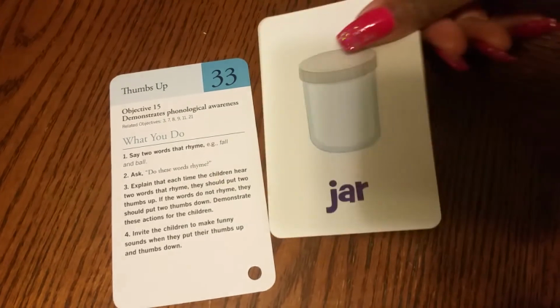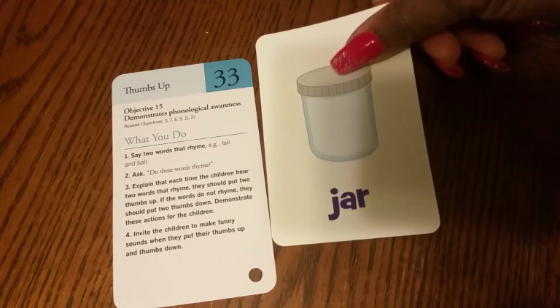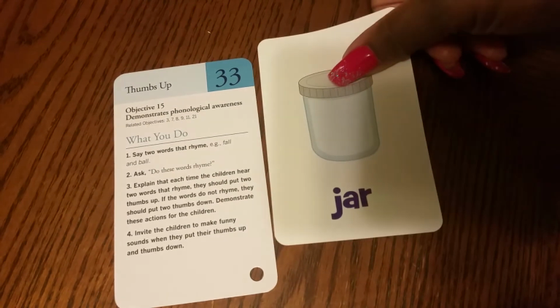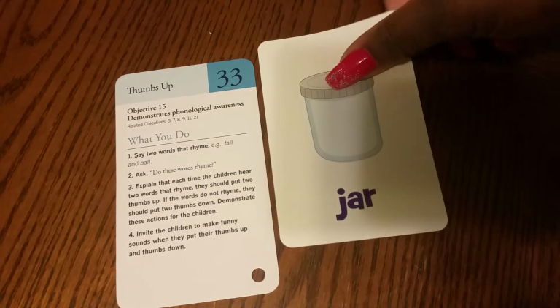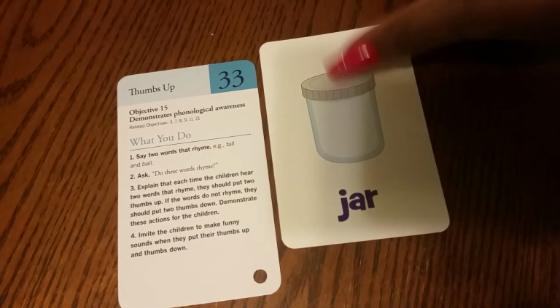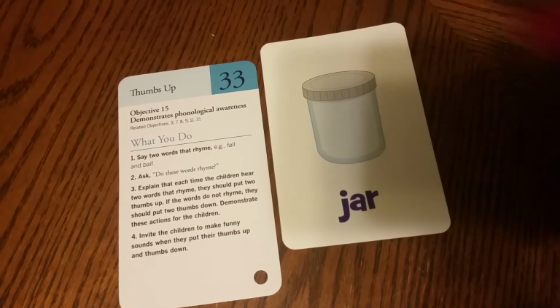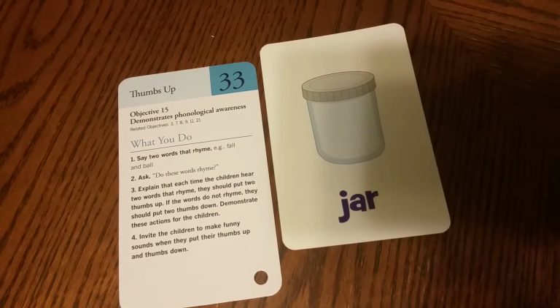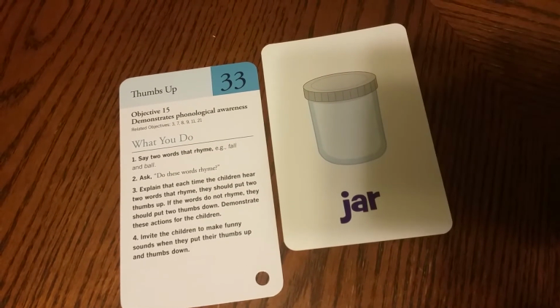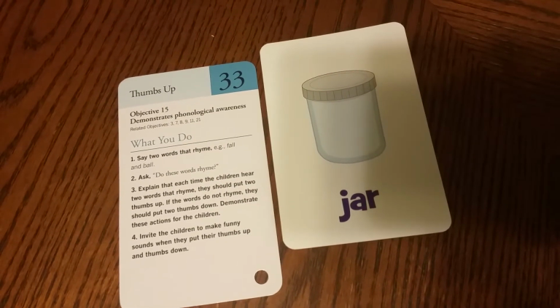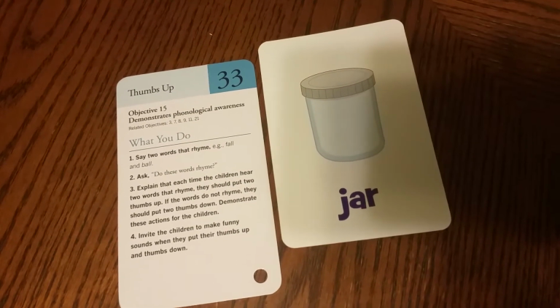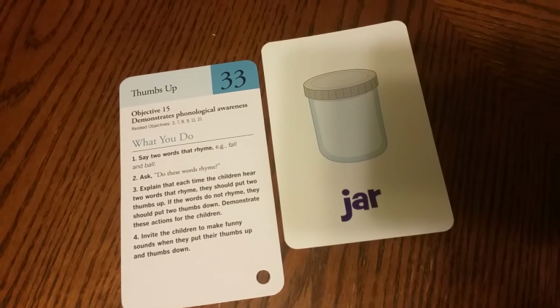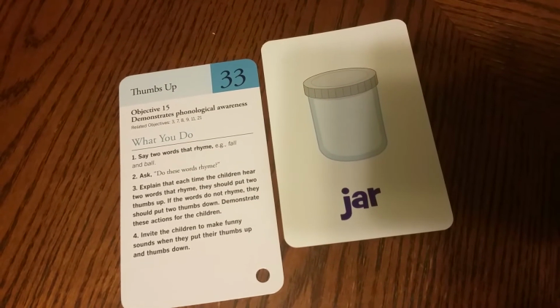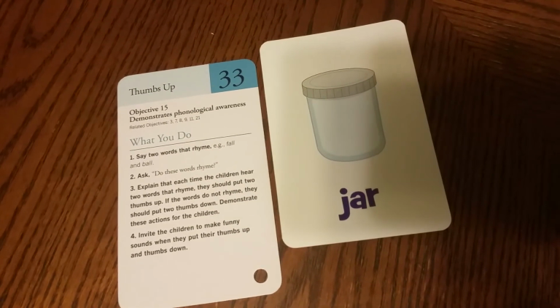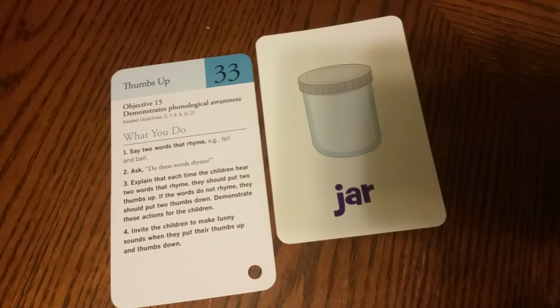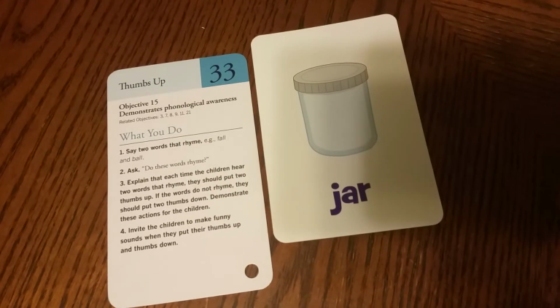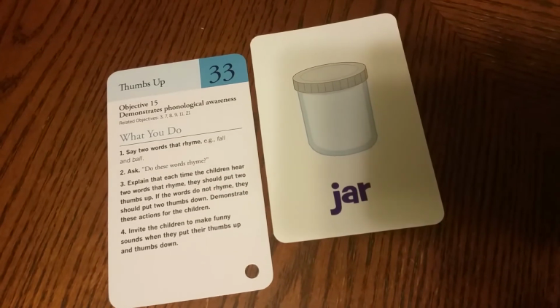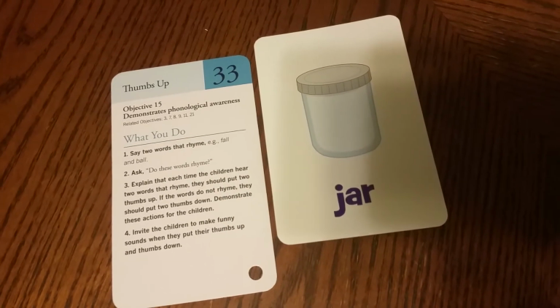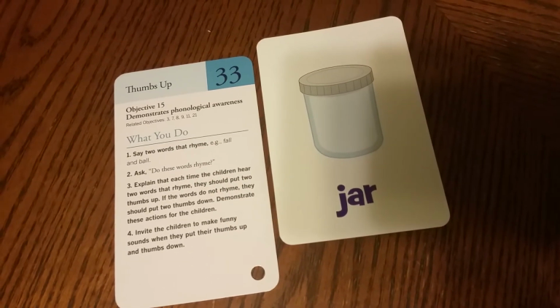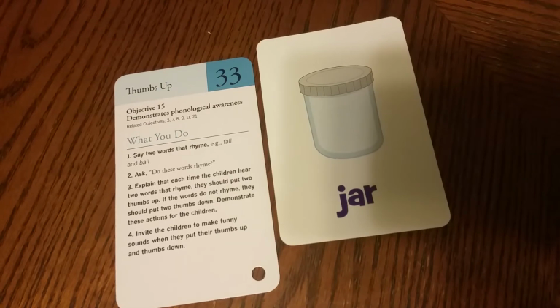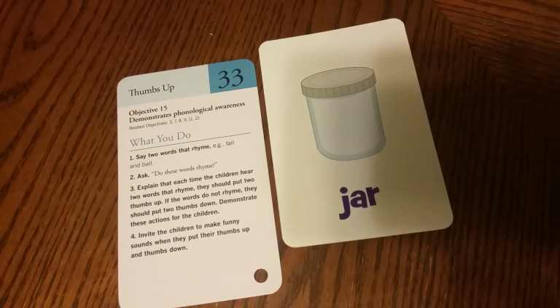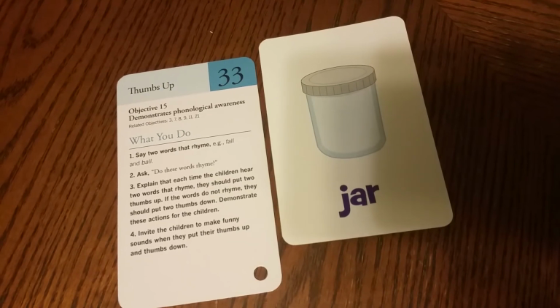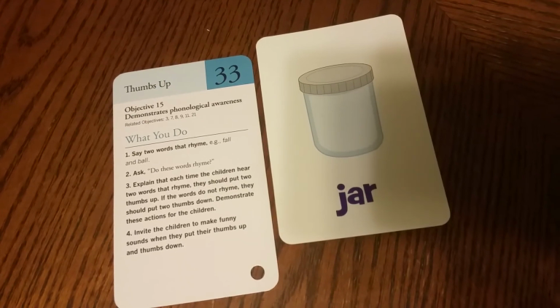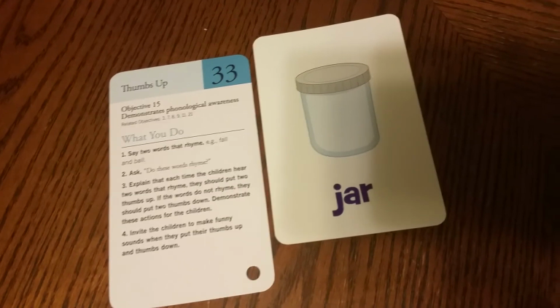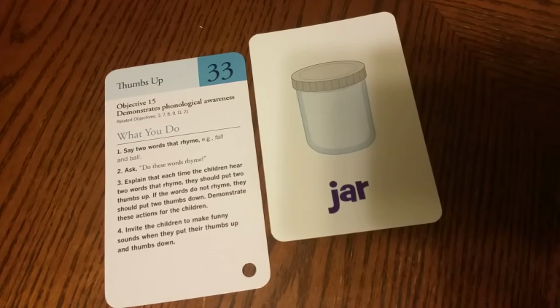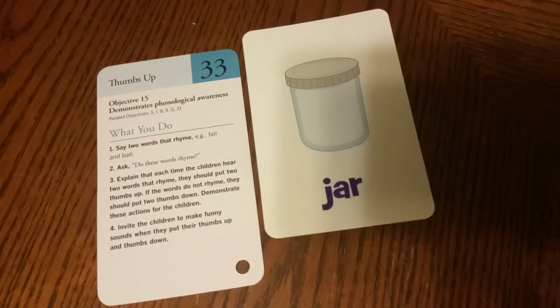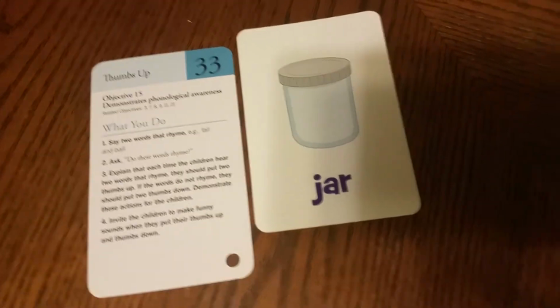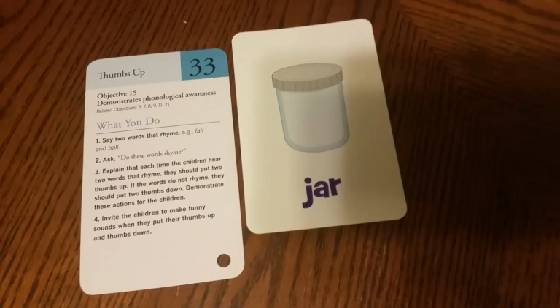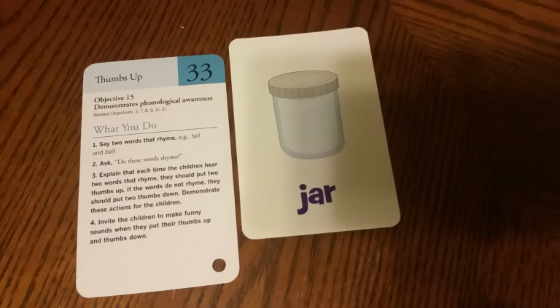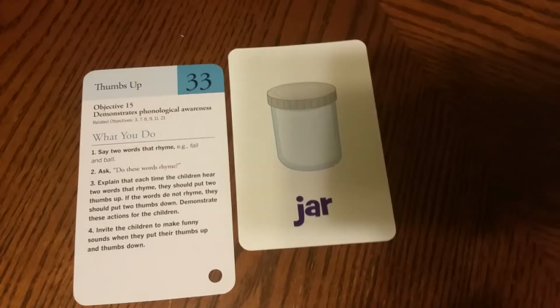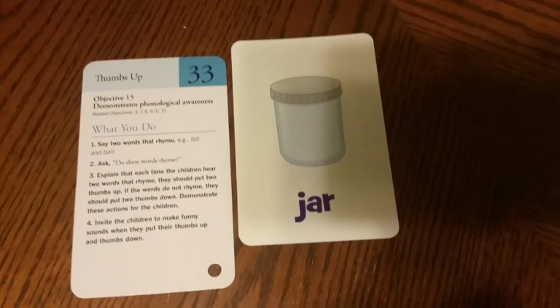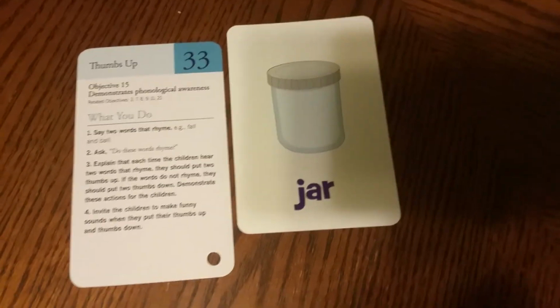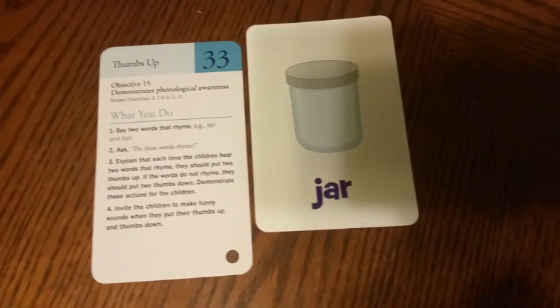Jar and car. Jar and car. Does it sound alike?